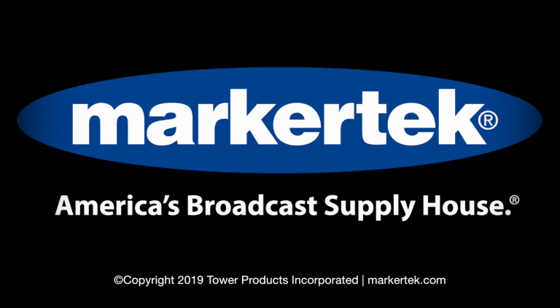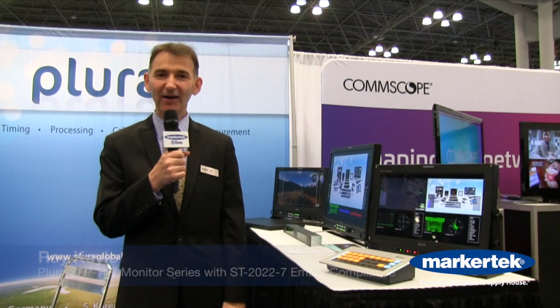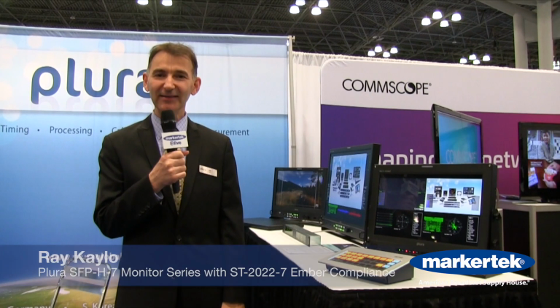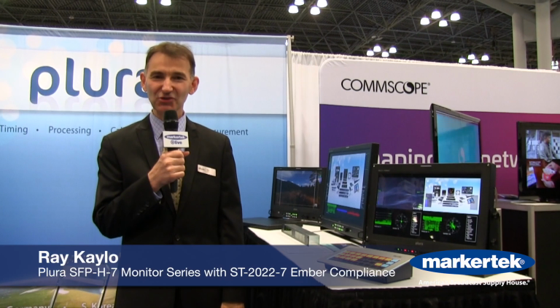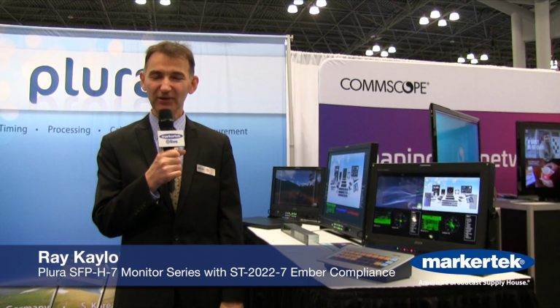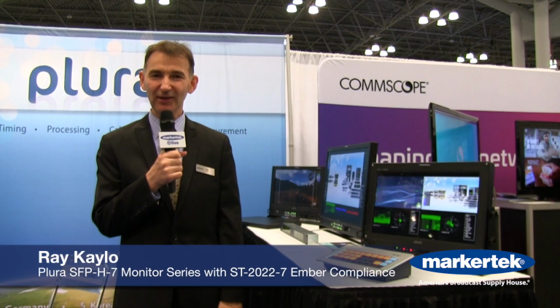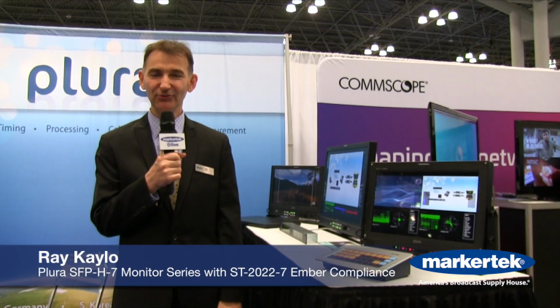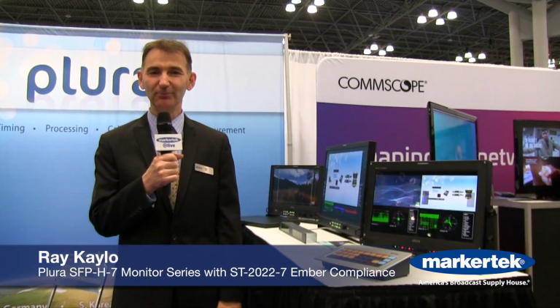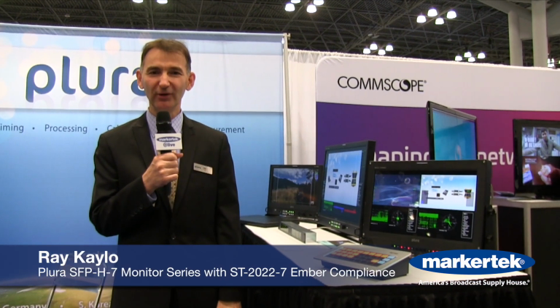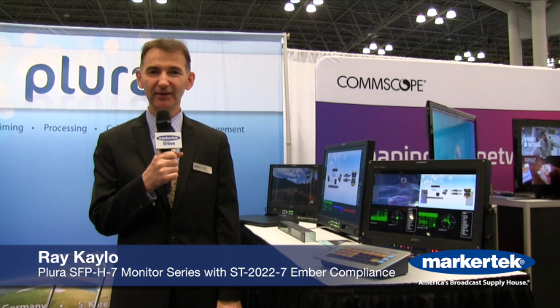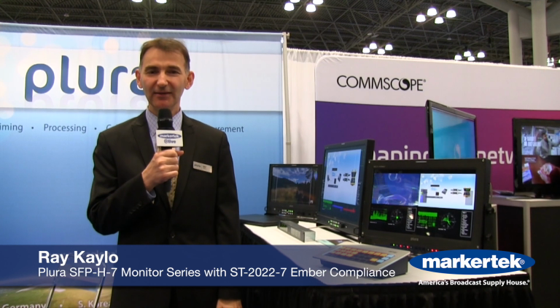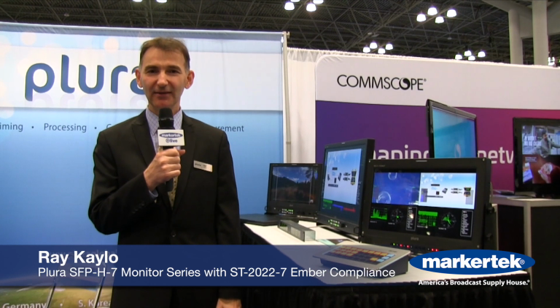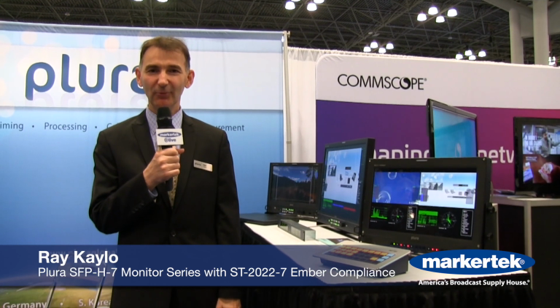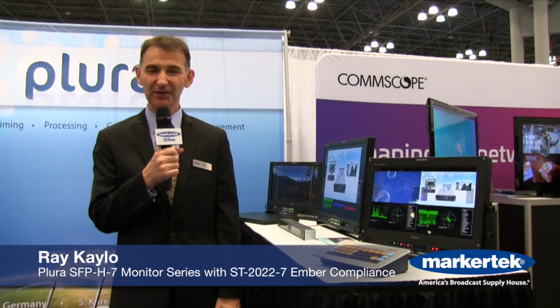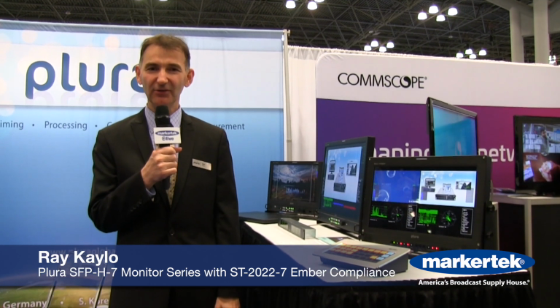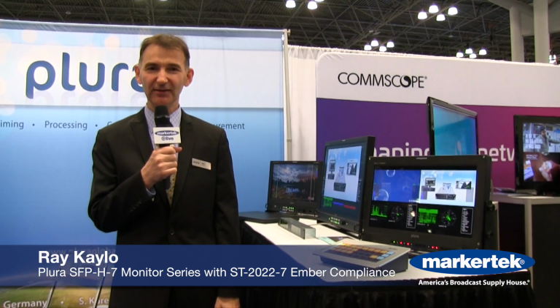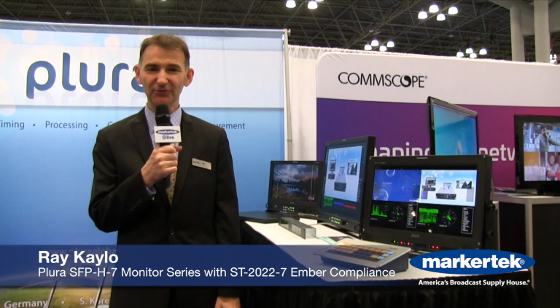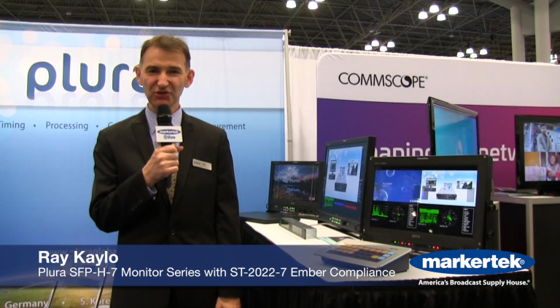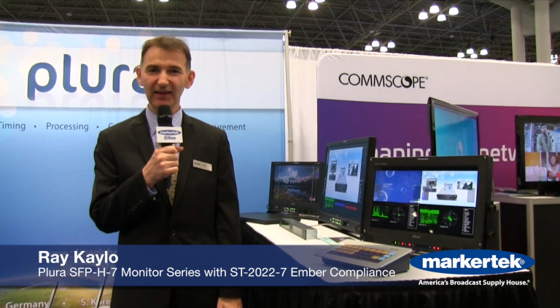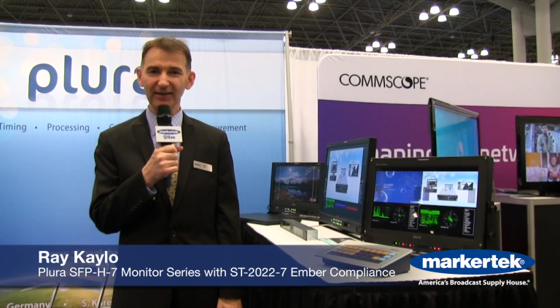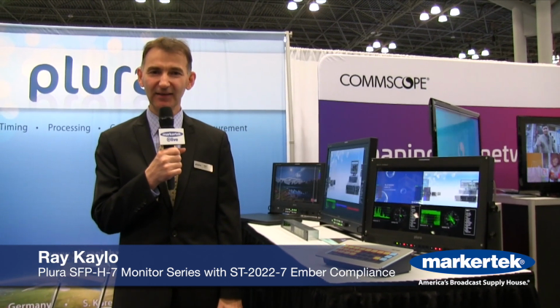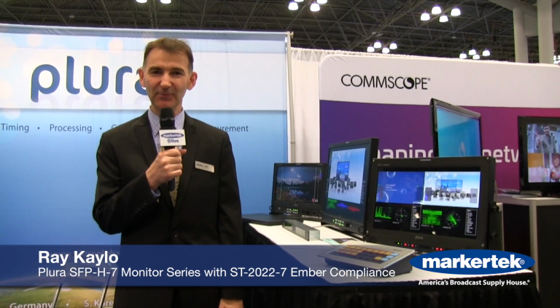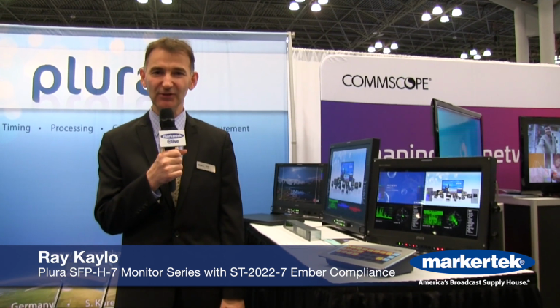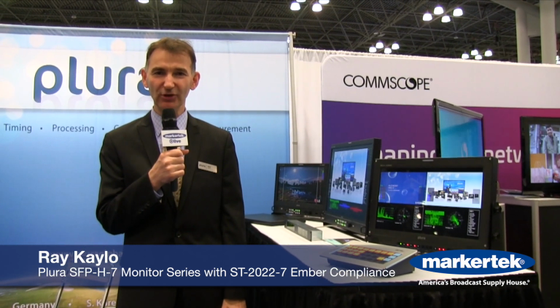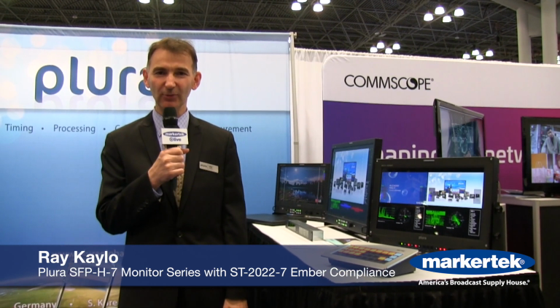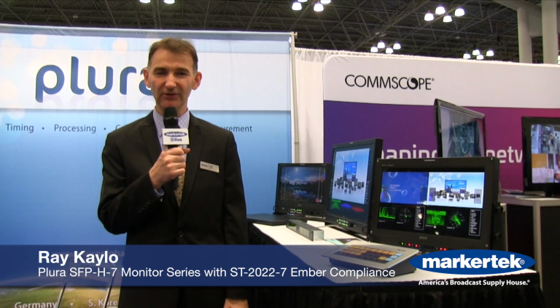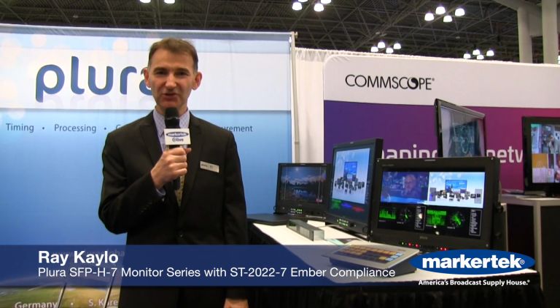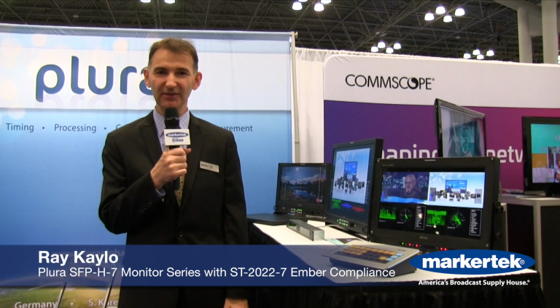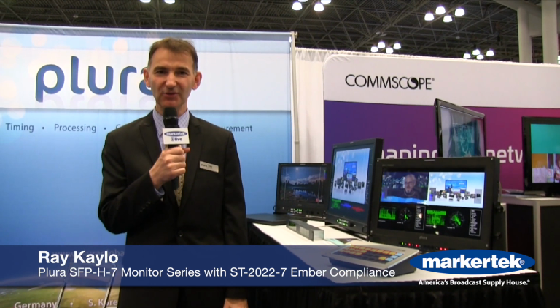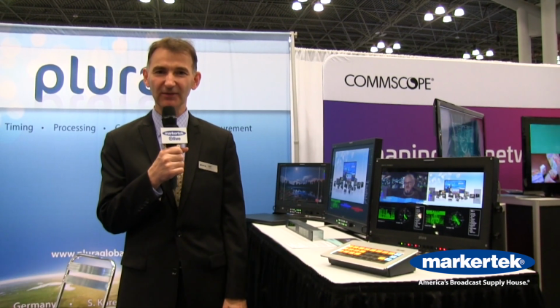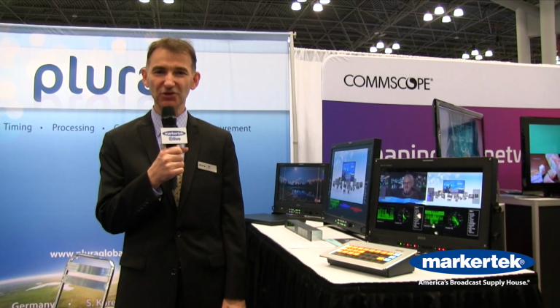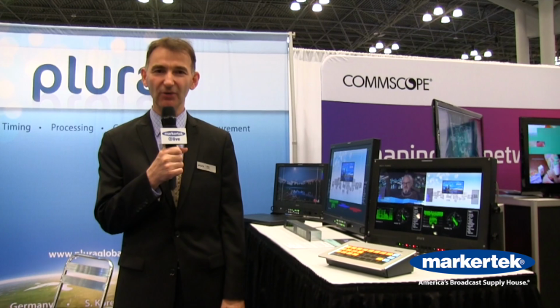Hi, this is Ray Kahlo from Plura. We're here on the first day at NAB New York. We're very excited to be at the show.